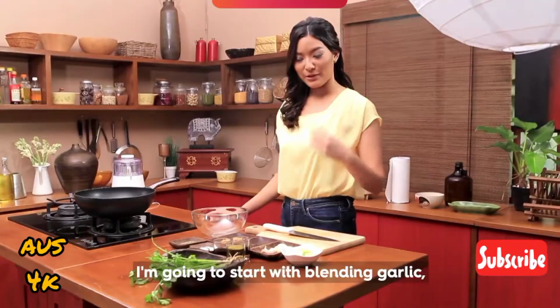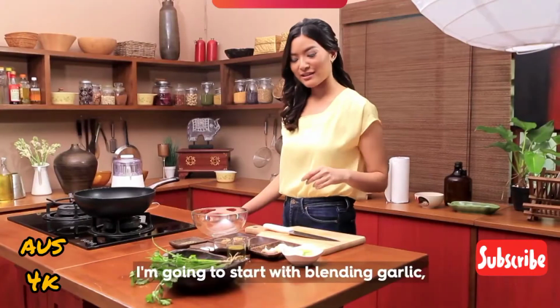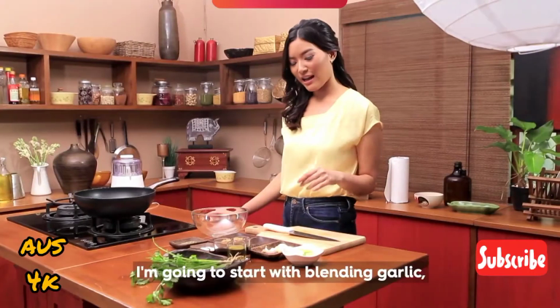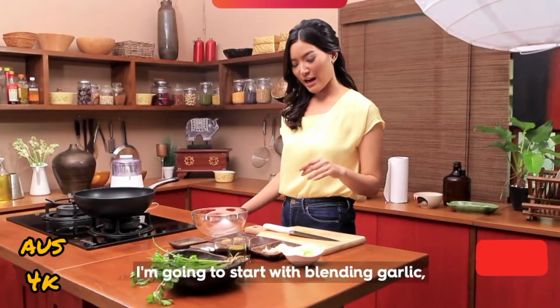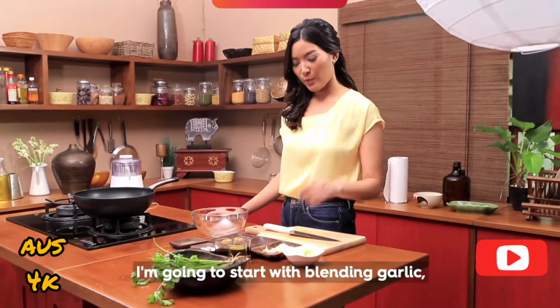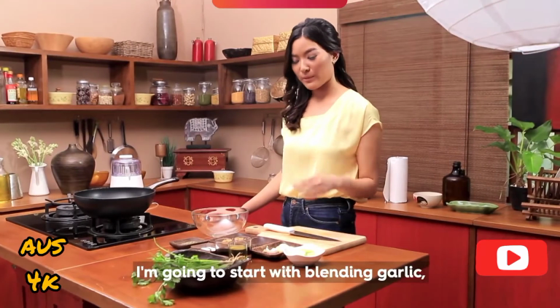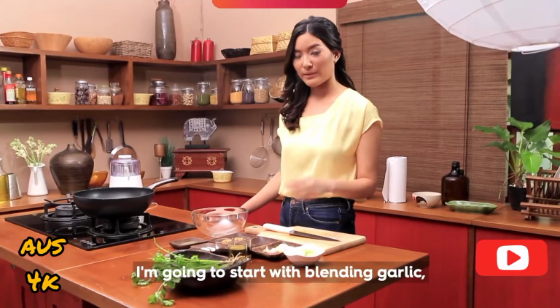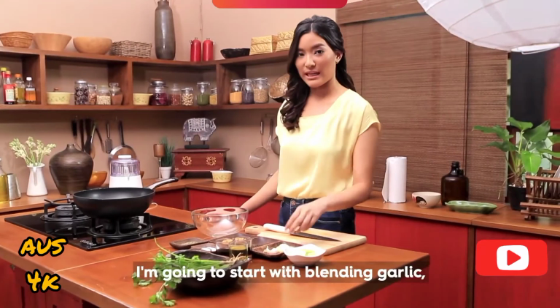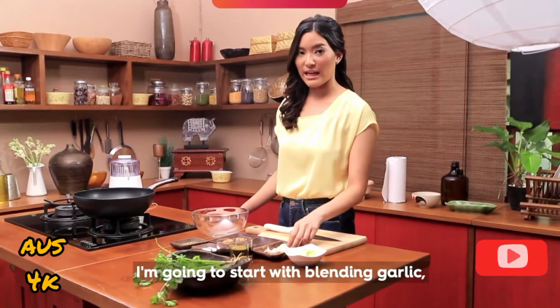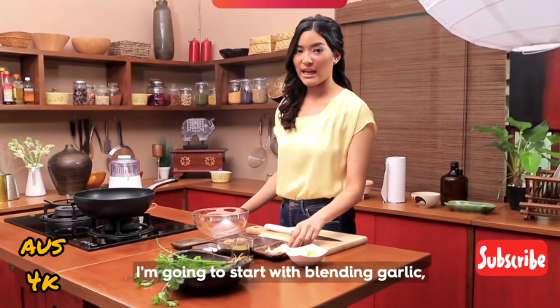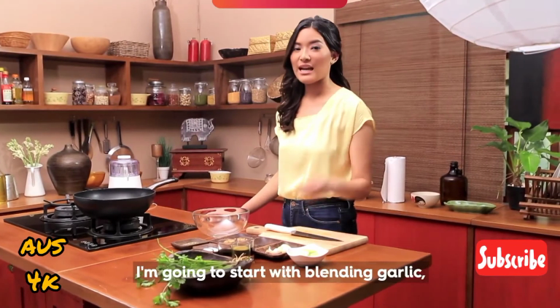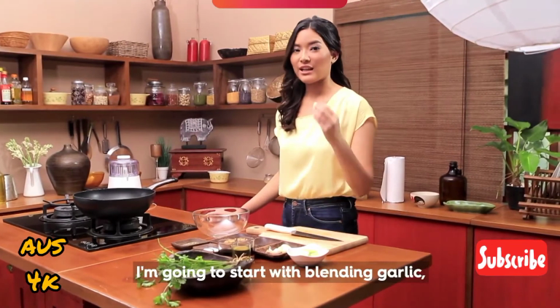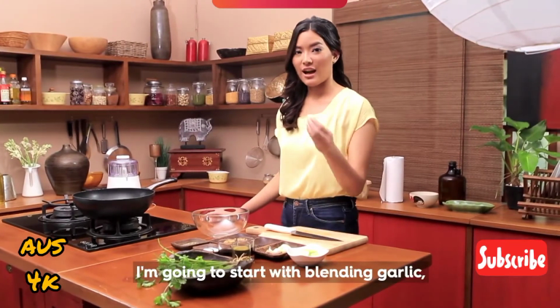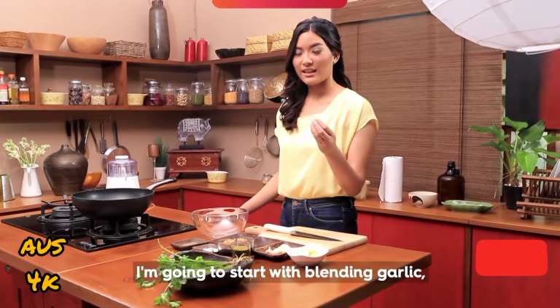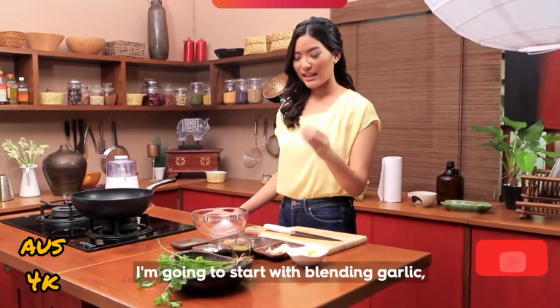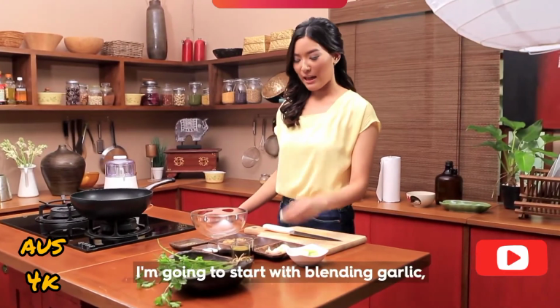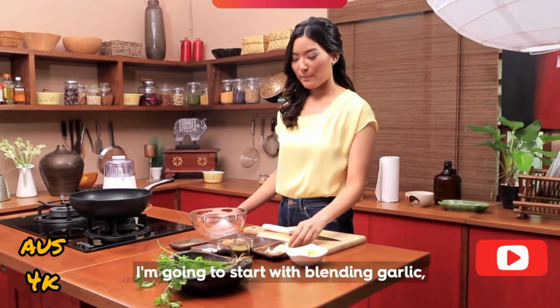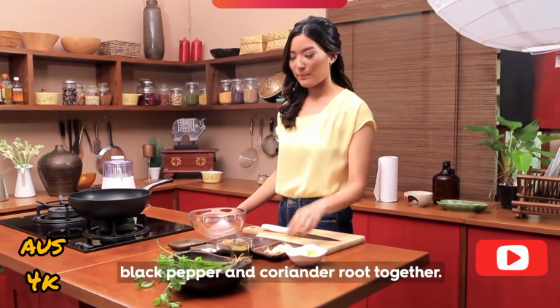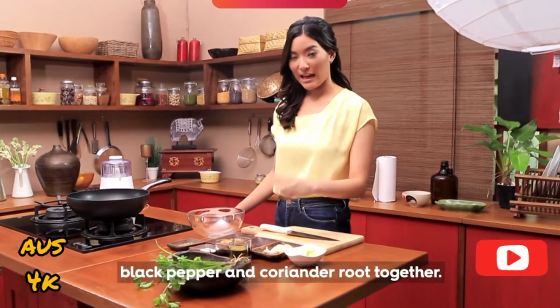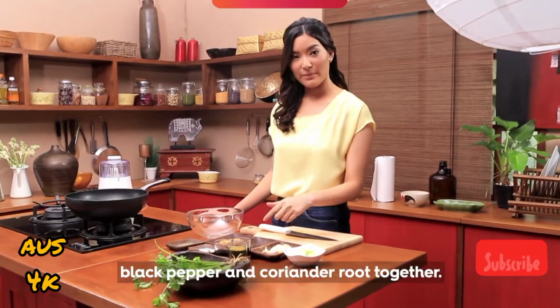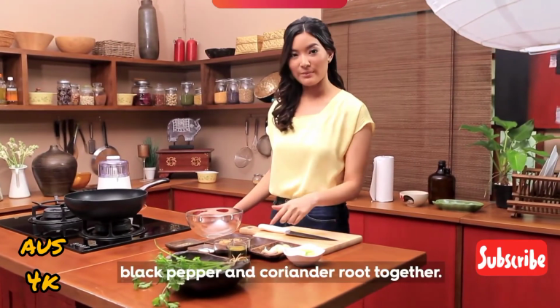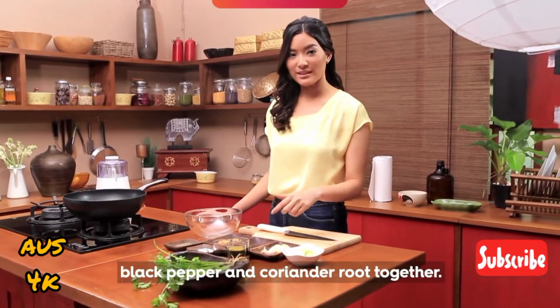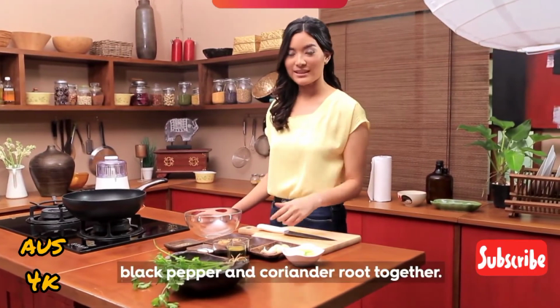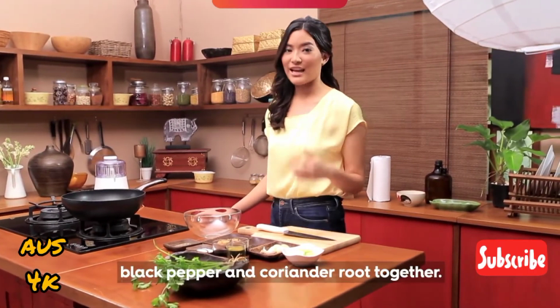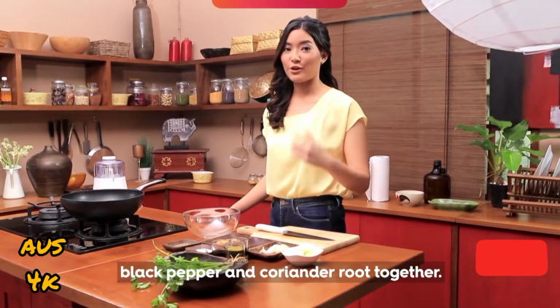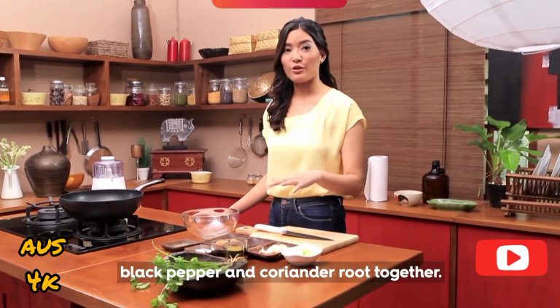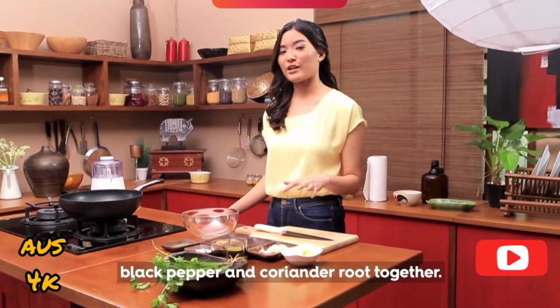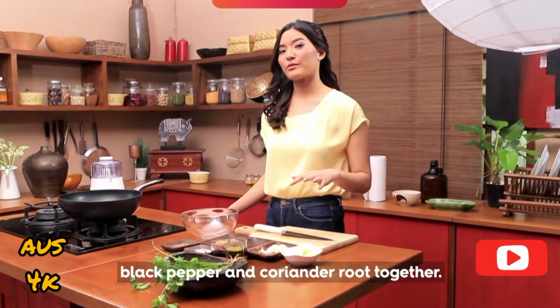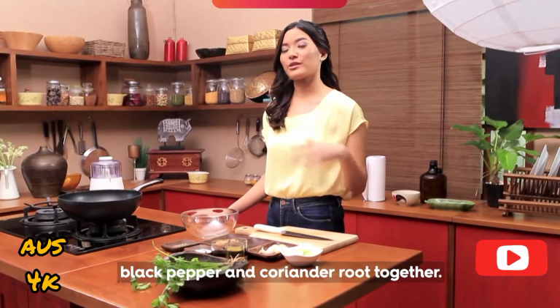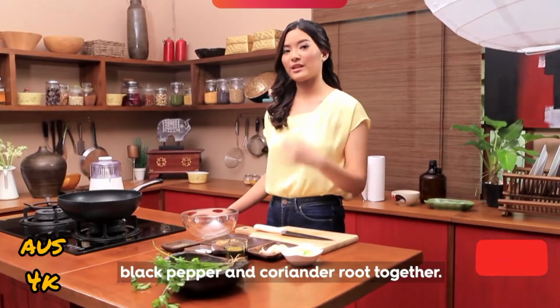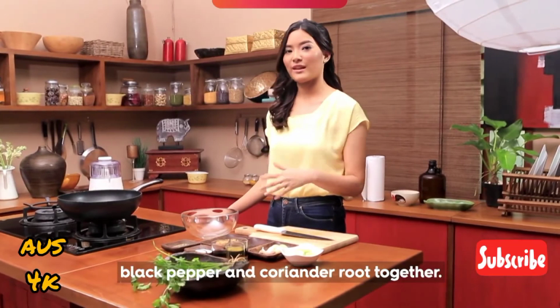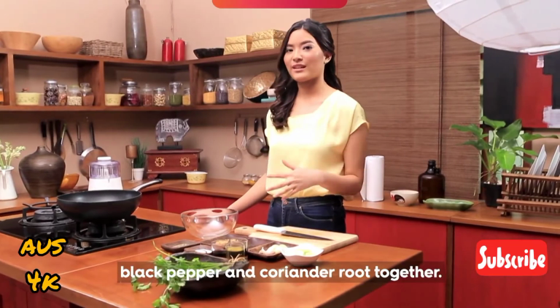I'm going to start with blending garlic, black peppers, and coriander root together.